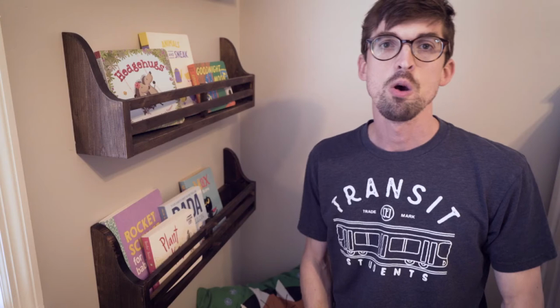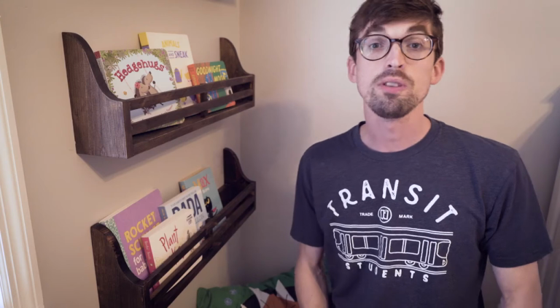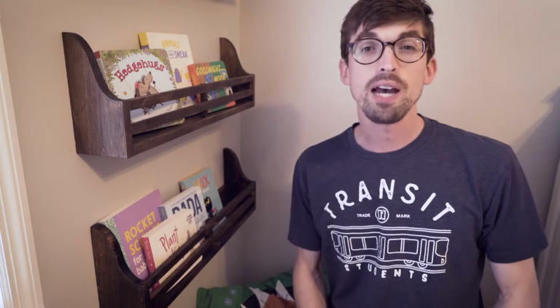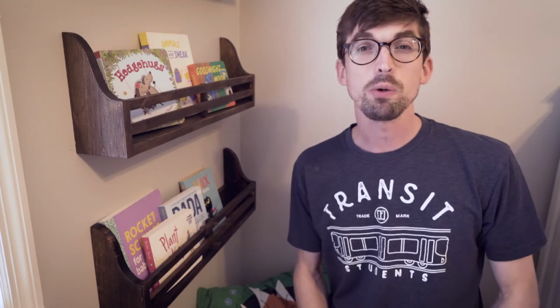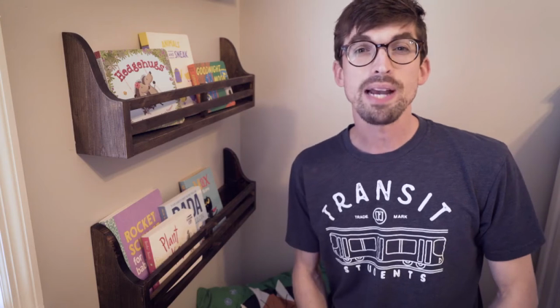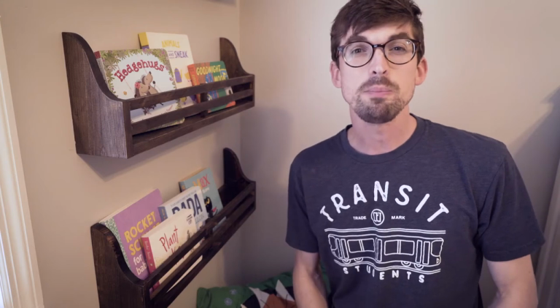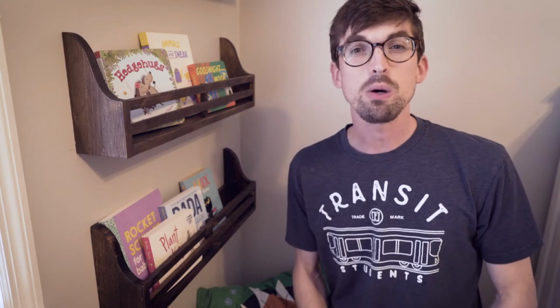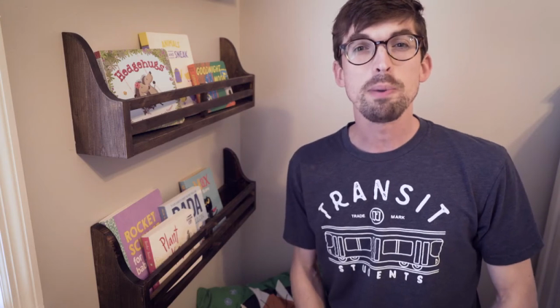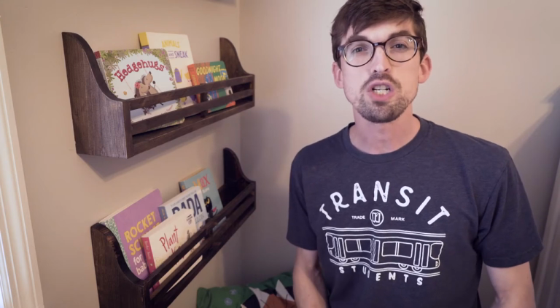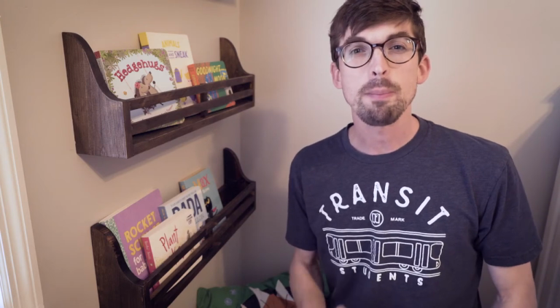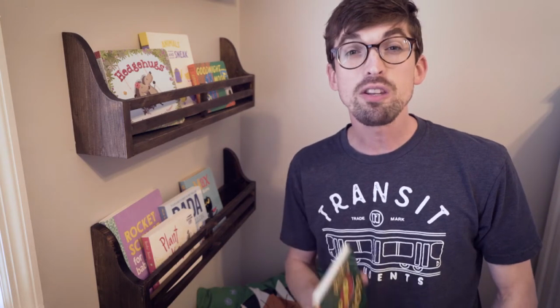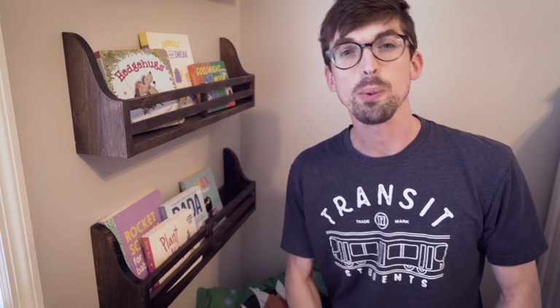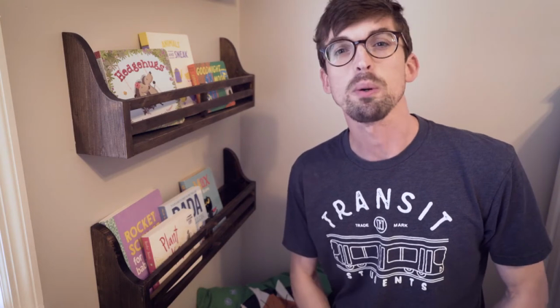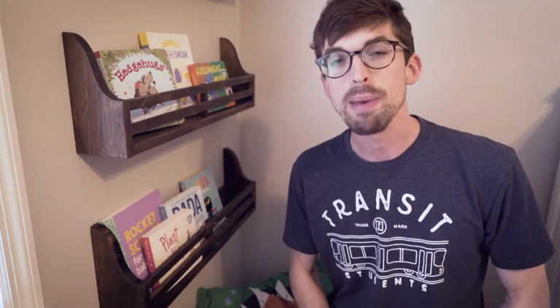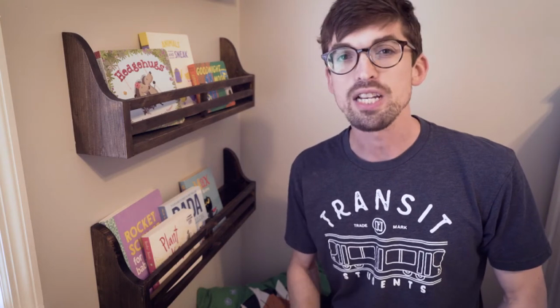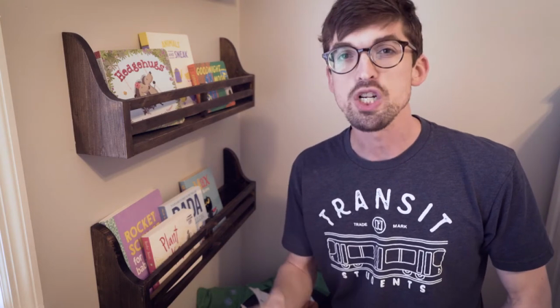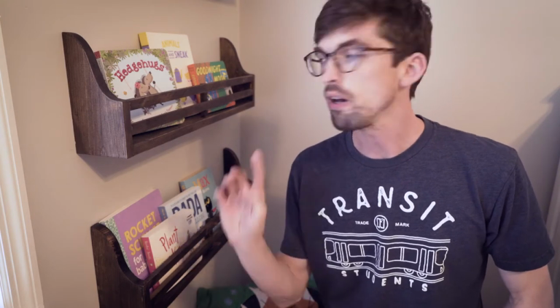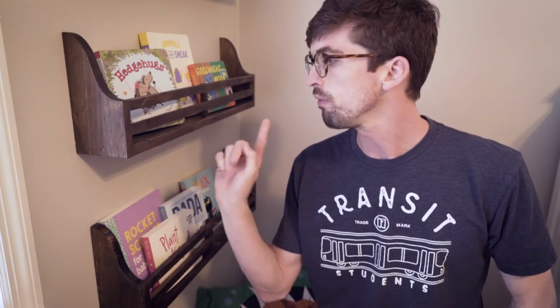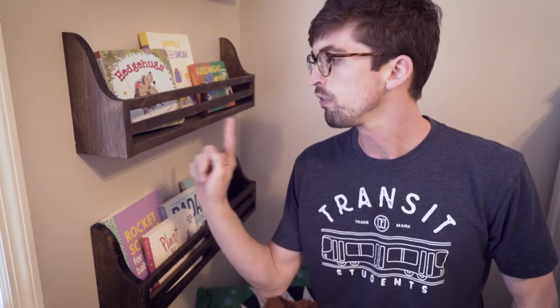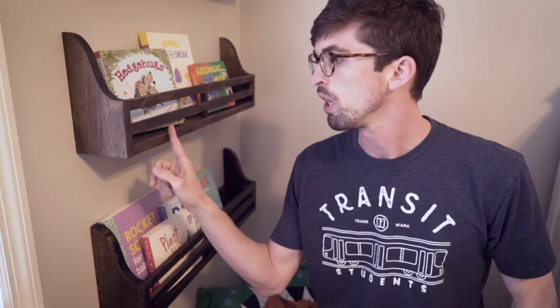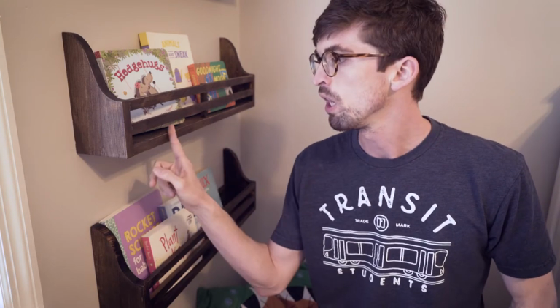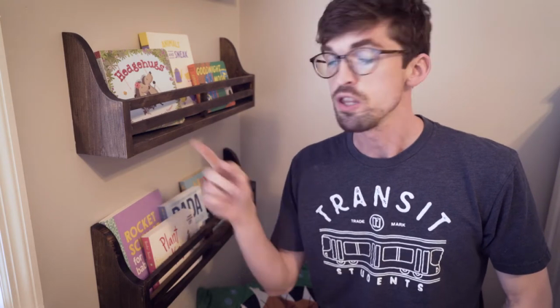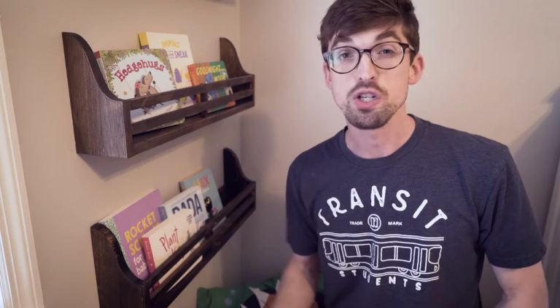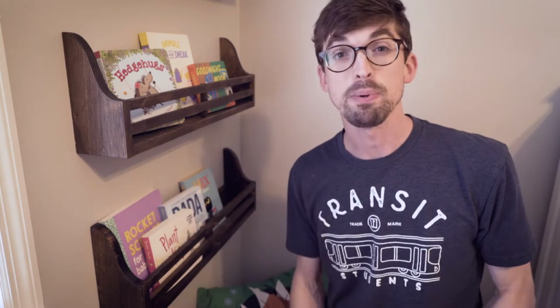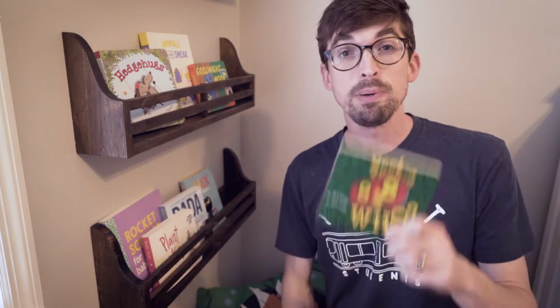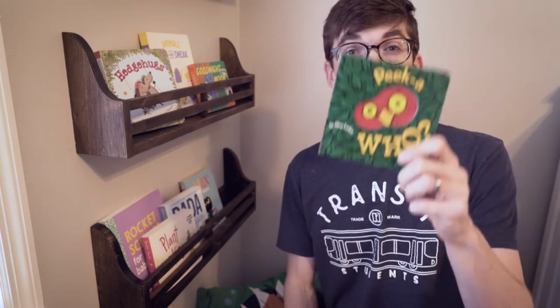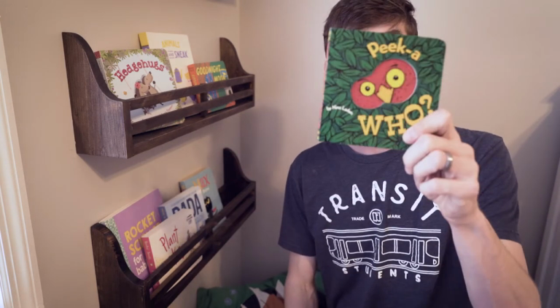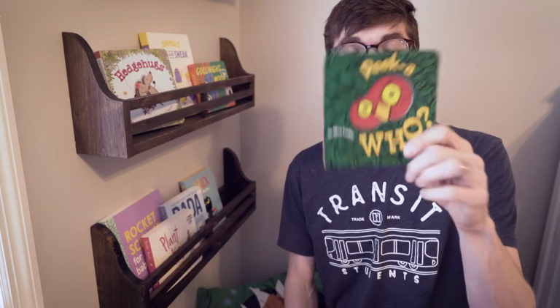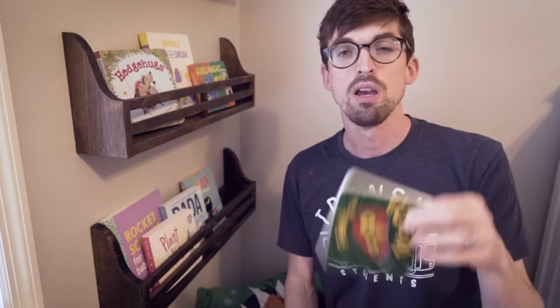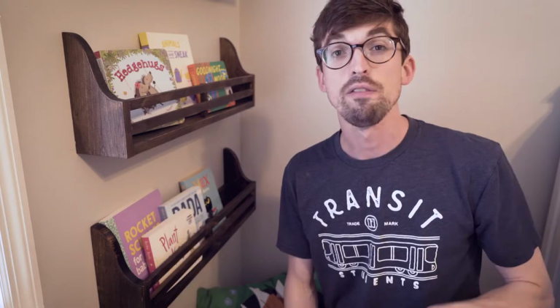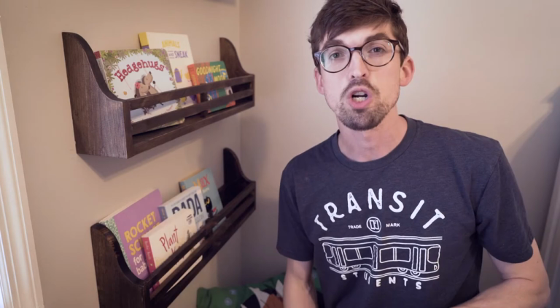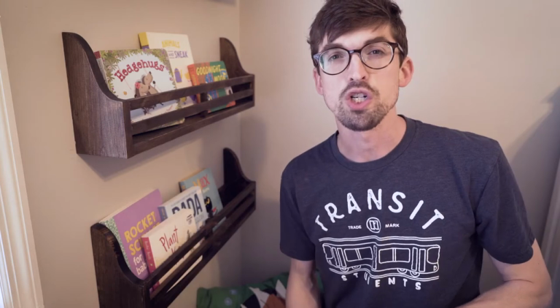What's up guys? Welcome back to the Make or Break Shop. This week we're going to be making shelves that you can put books on for a nursery.